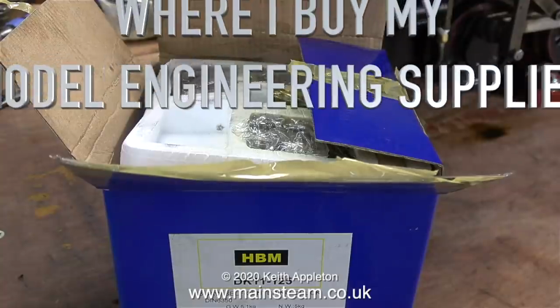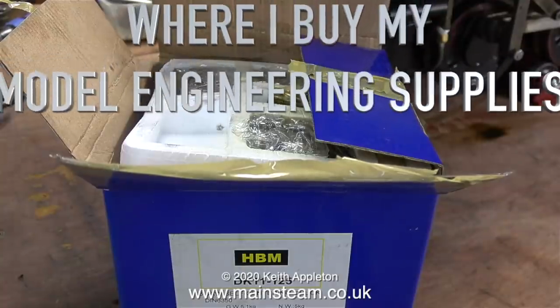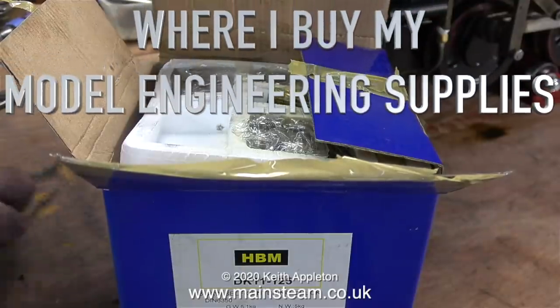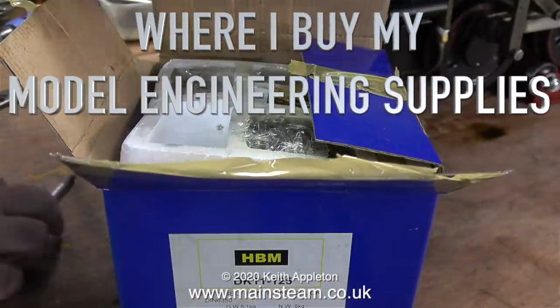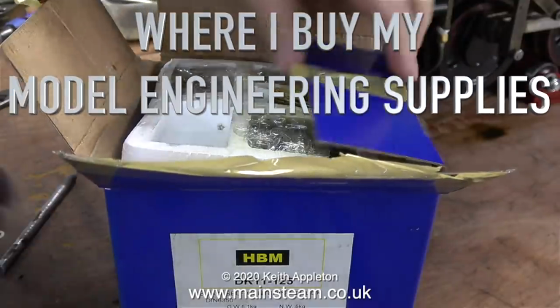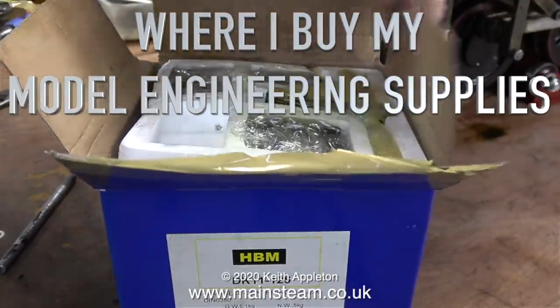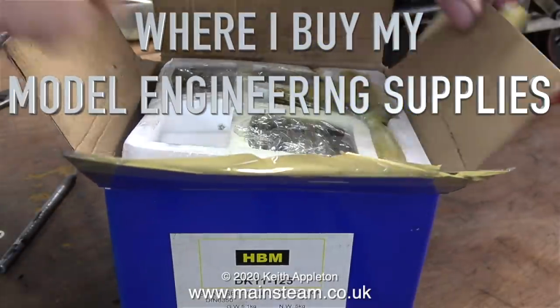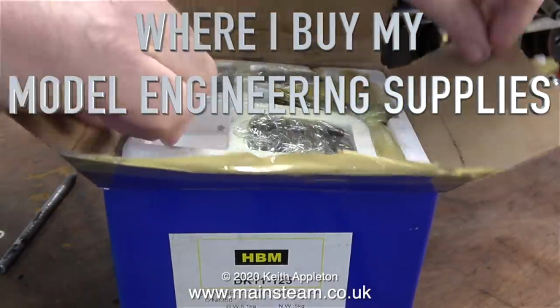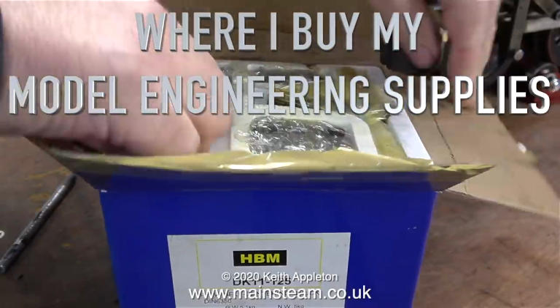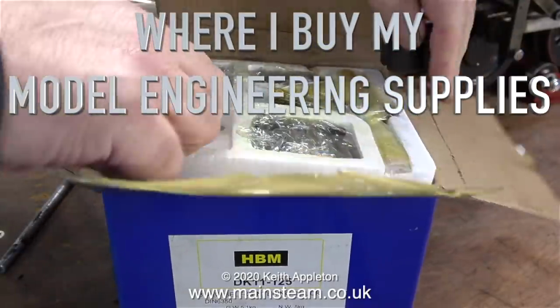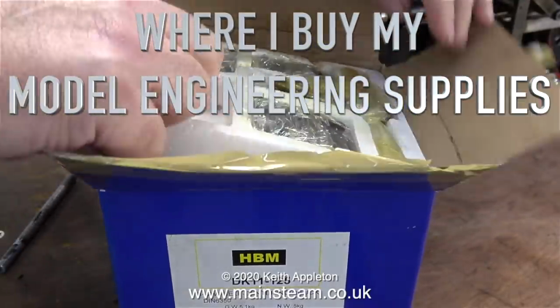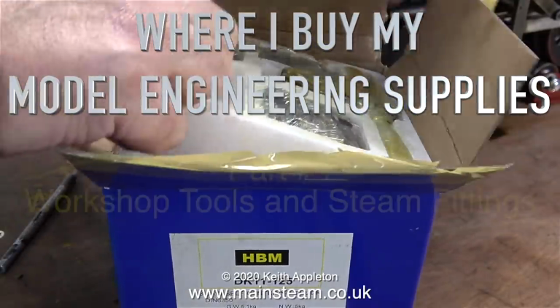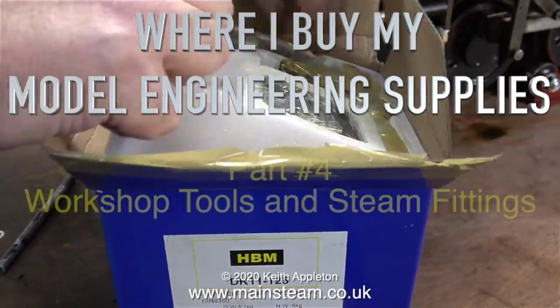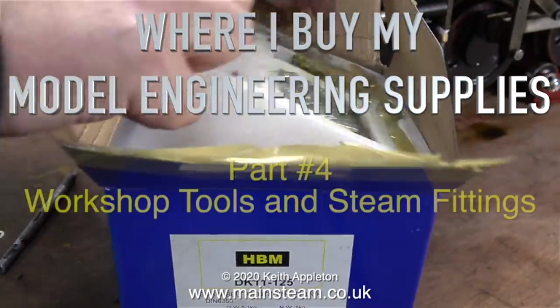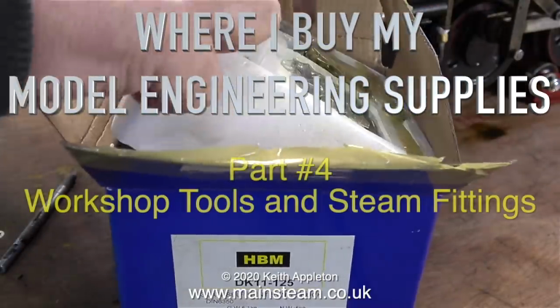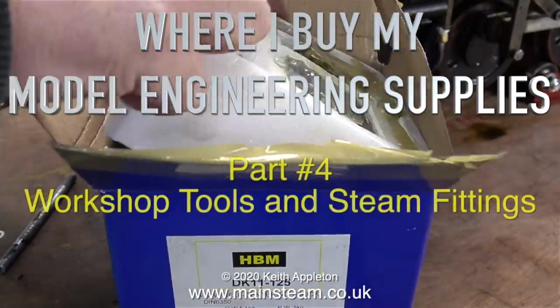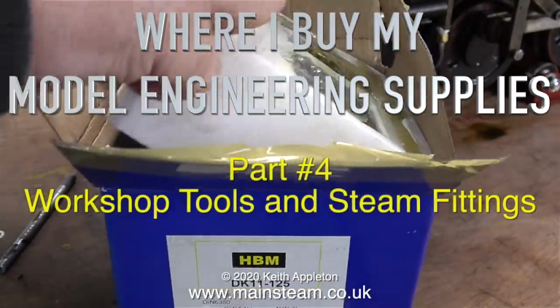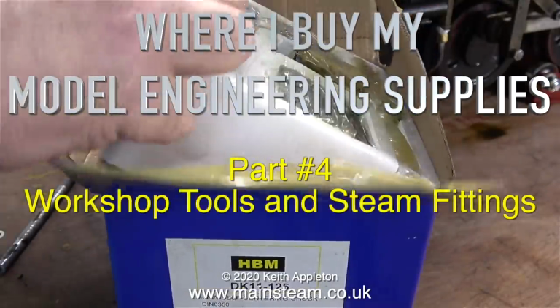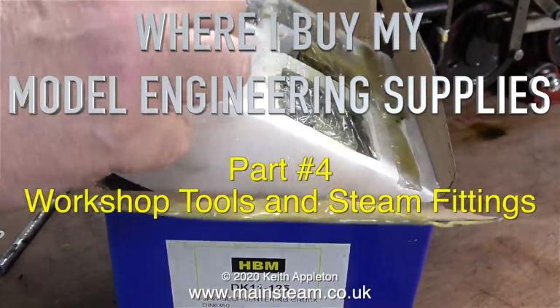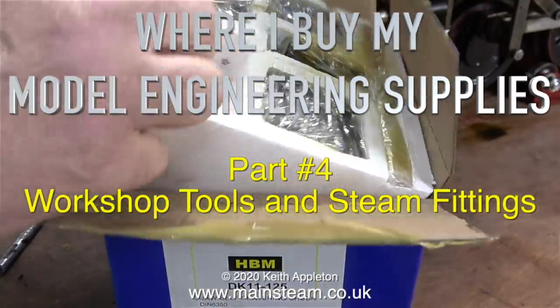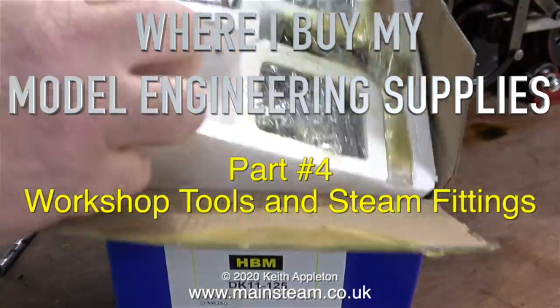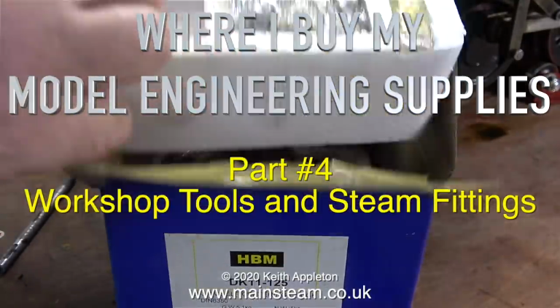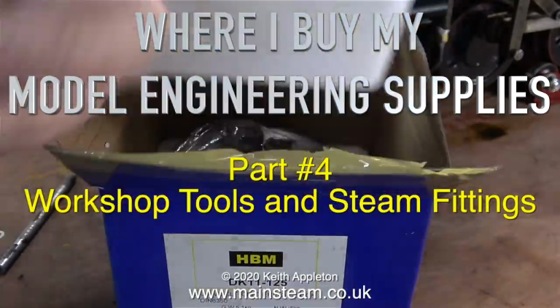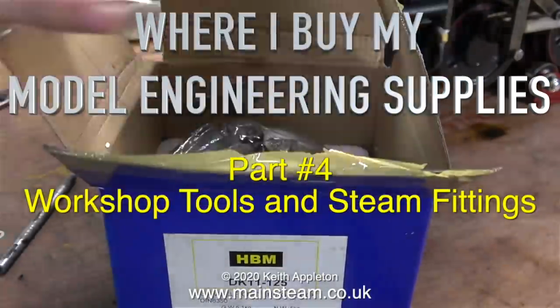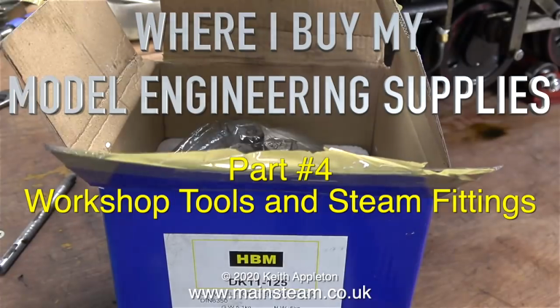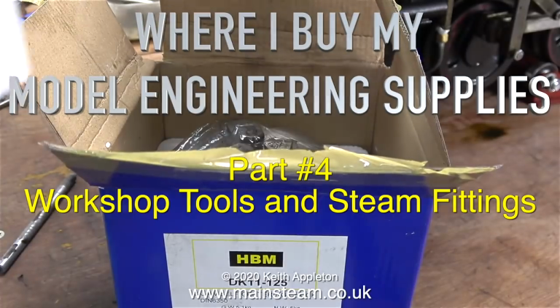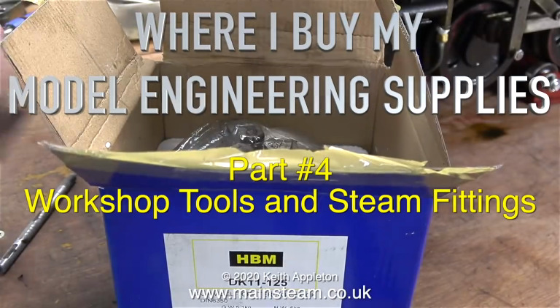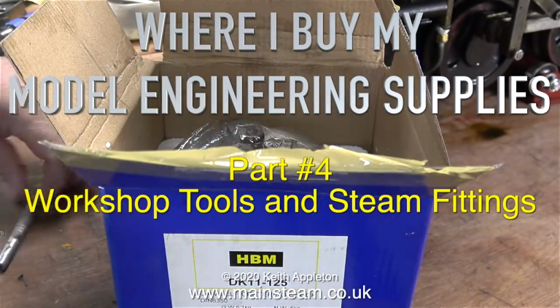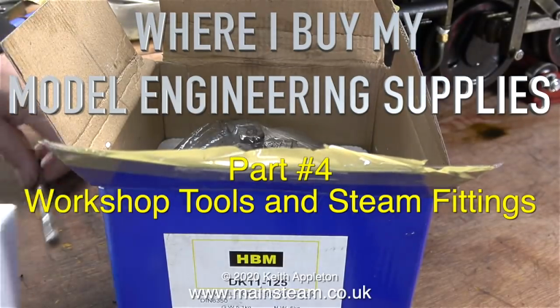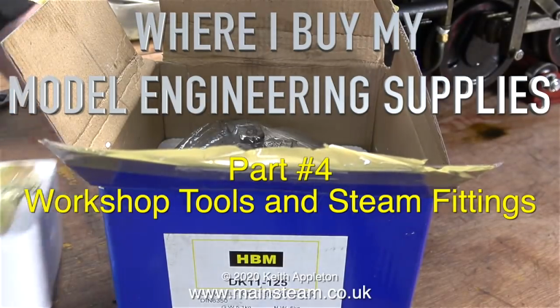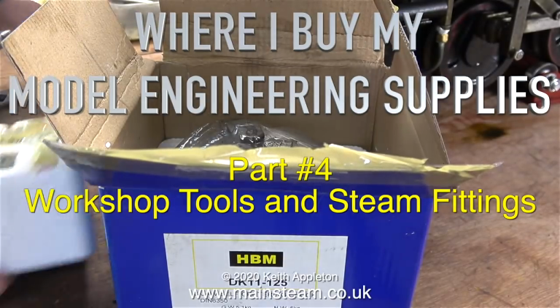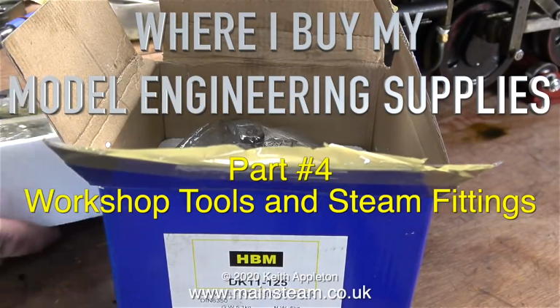Where I buy my model engineering supplies, part 4: workshop tools and steam fittings.